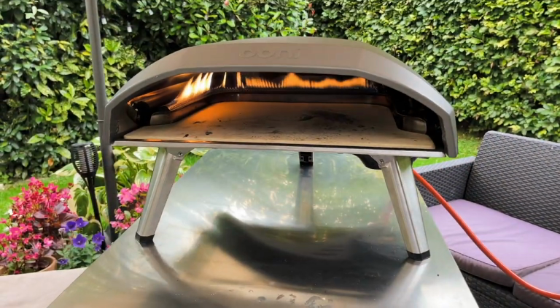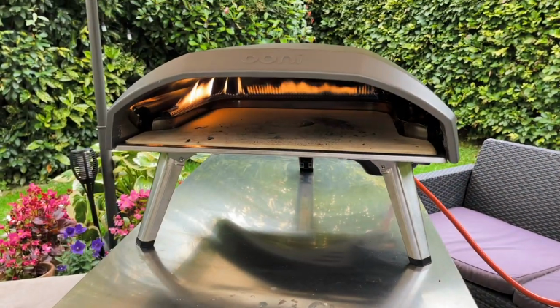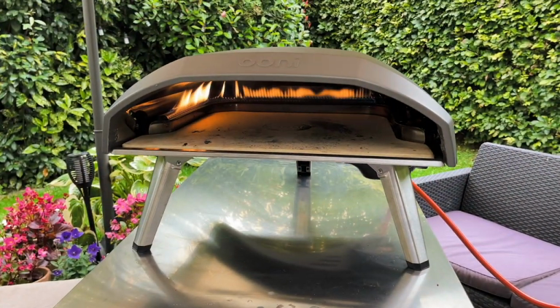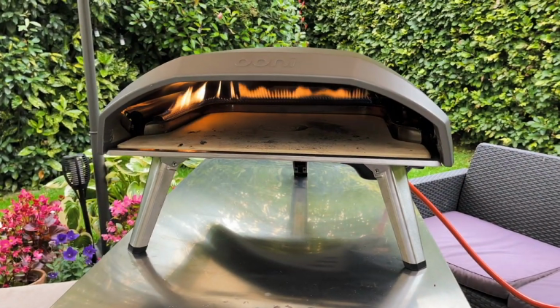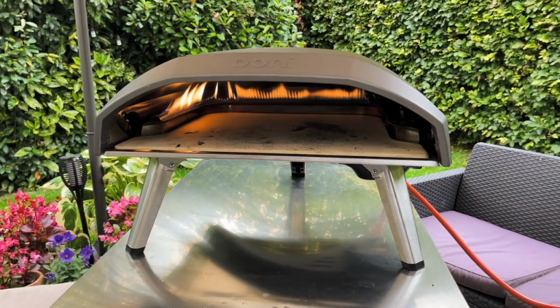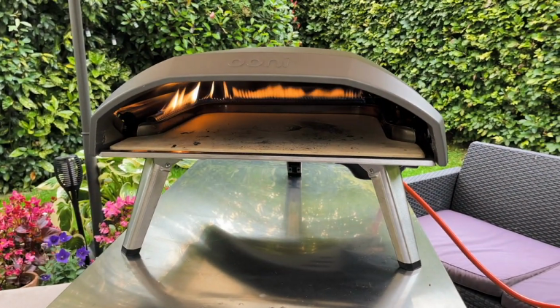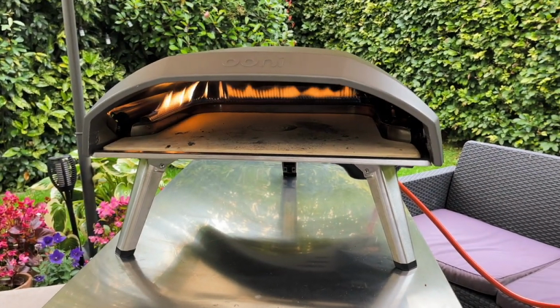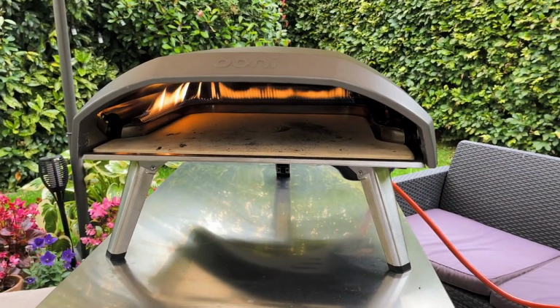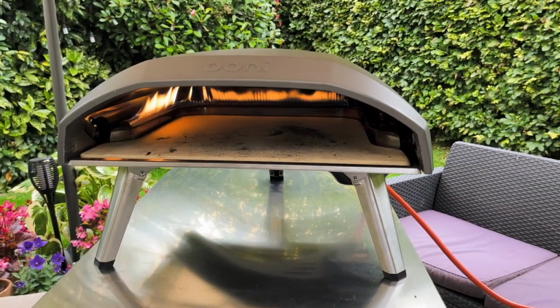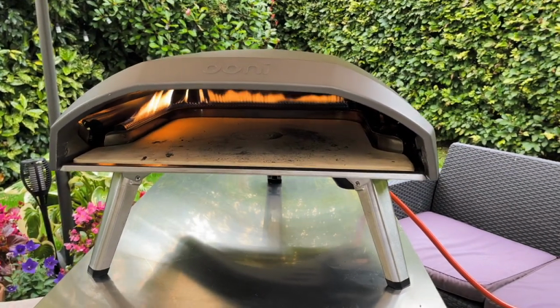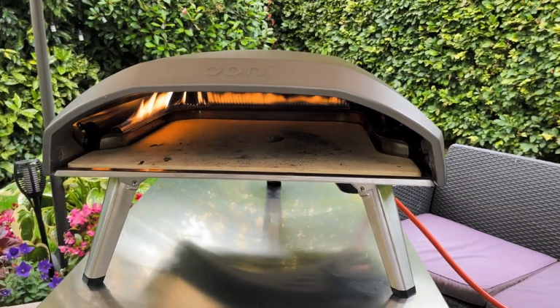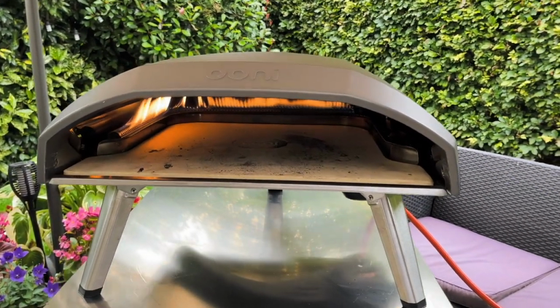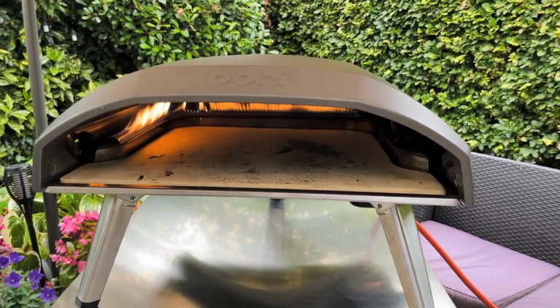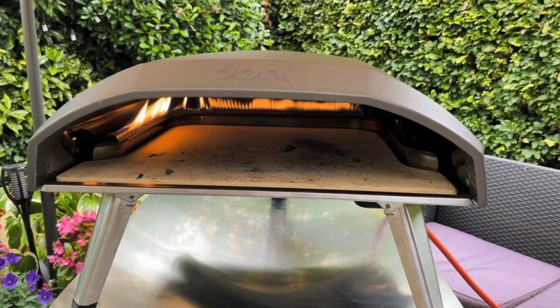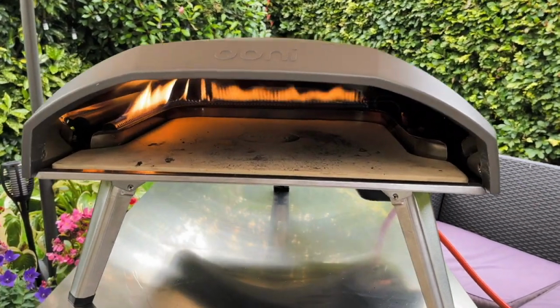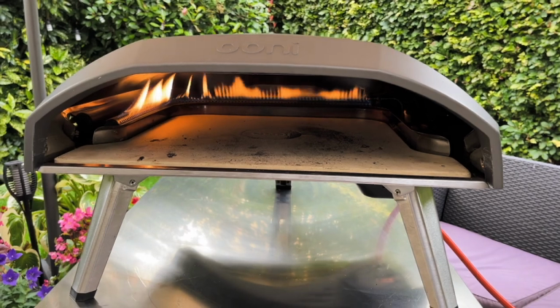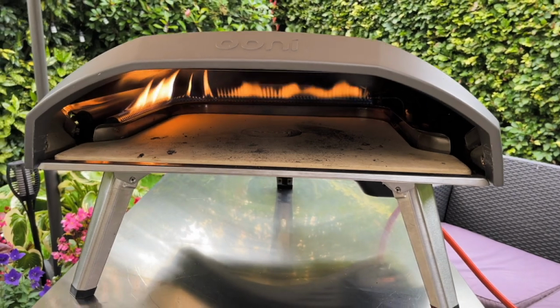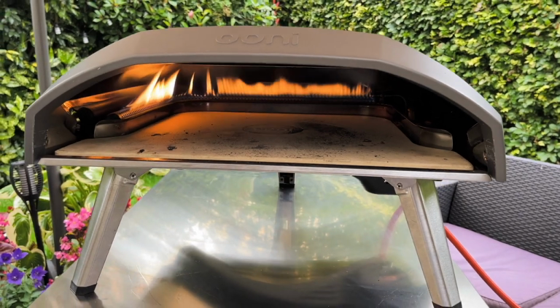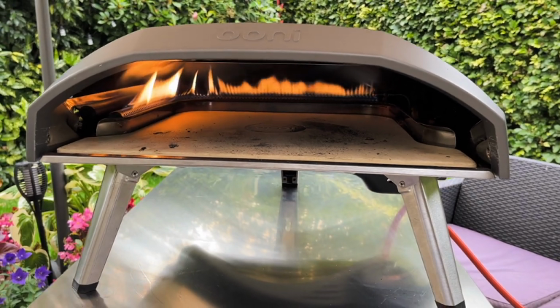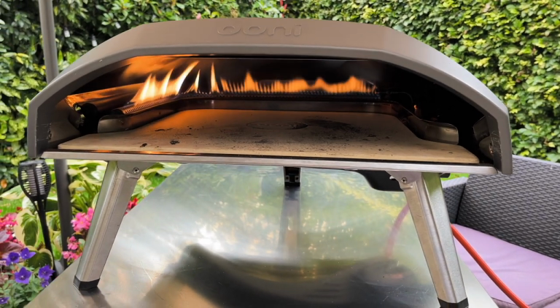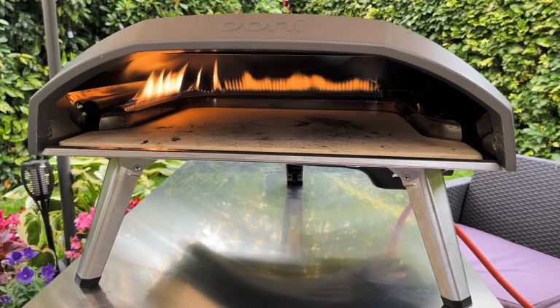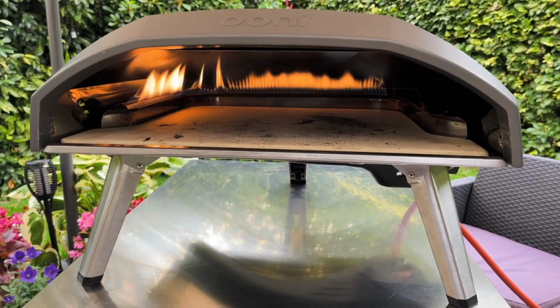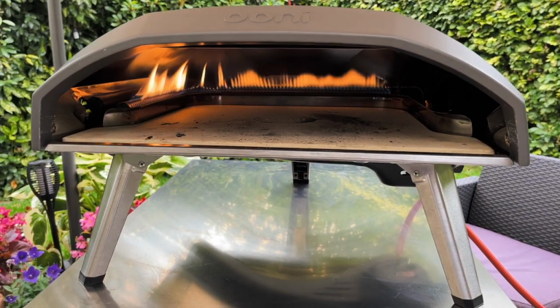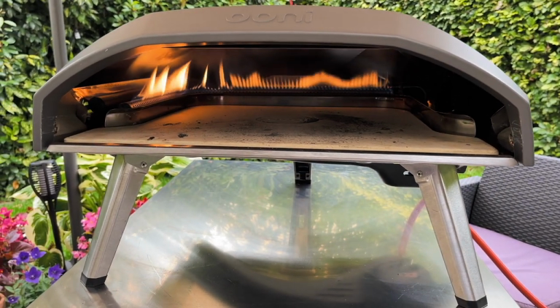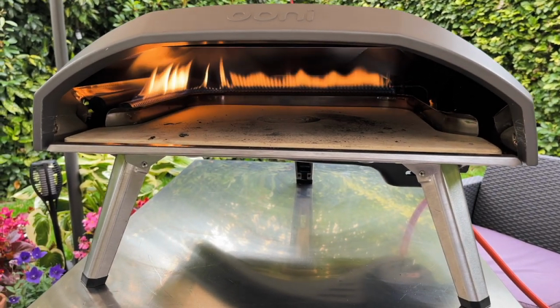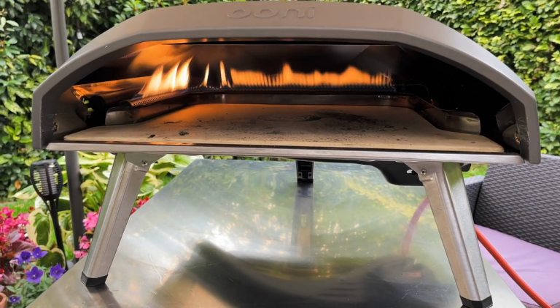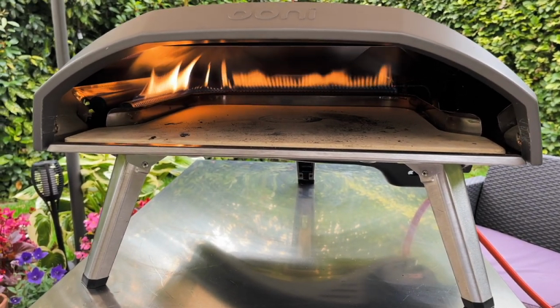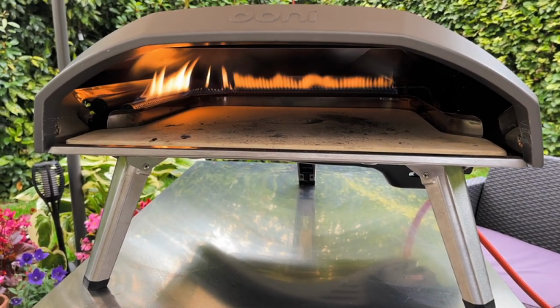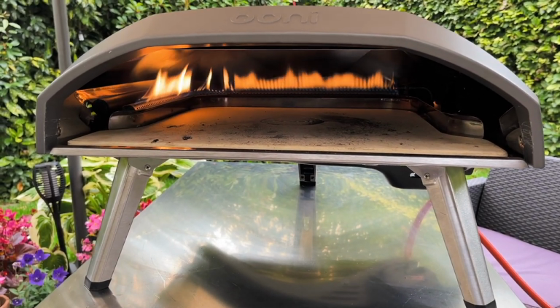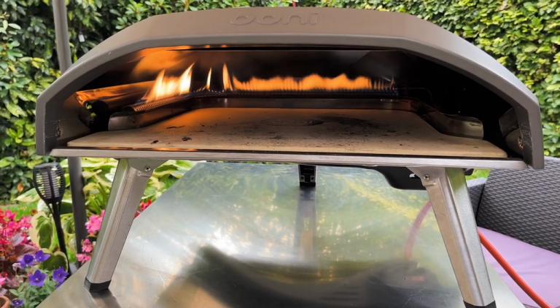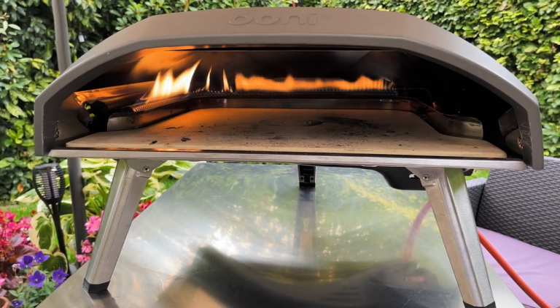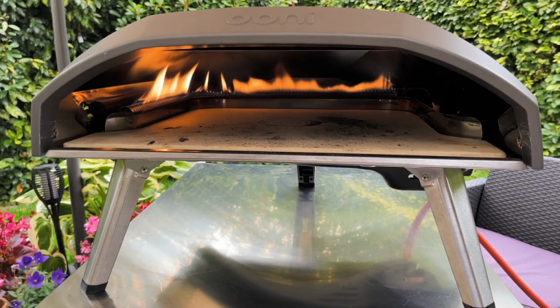Hello and welcome to our learning to cook pizza journey. Today I'm going to be cooking a barbecue chicken pizza. Let's do it.